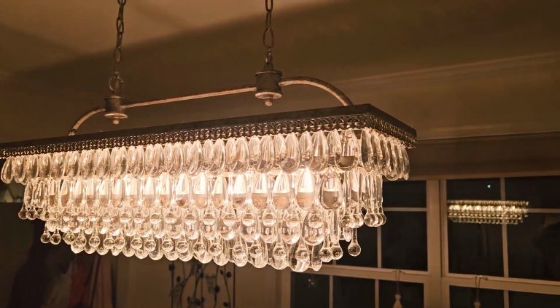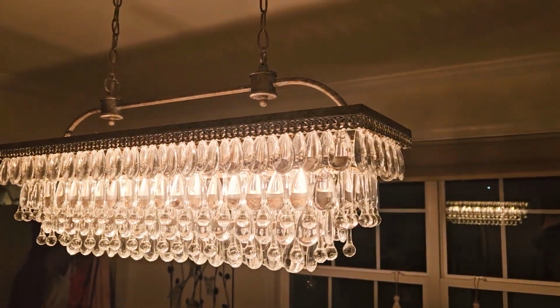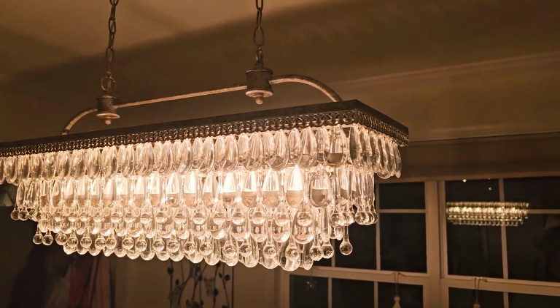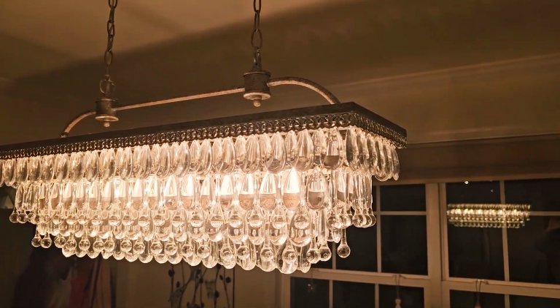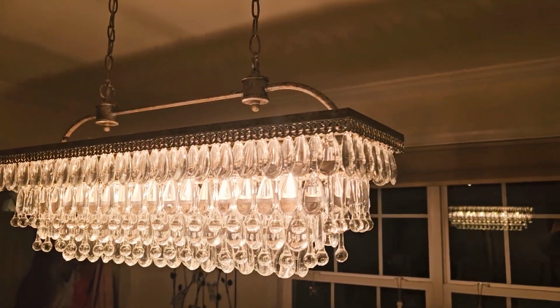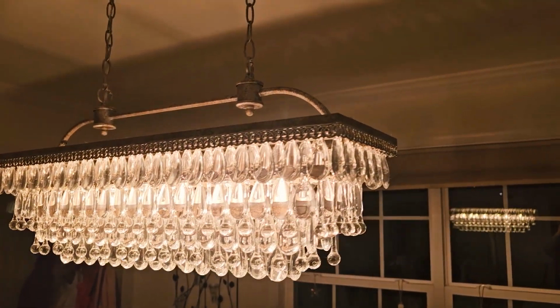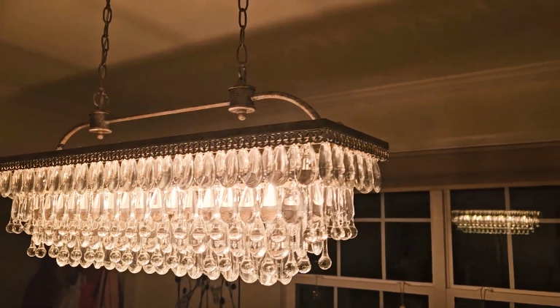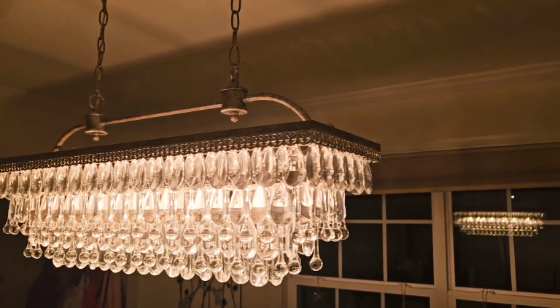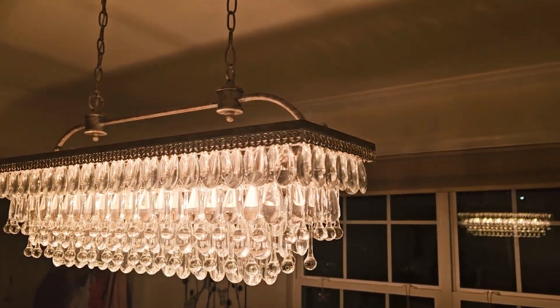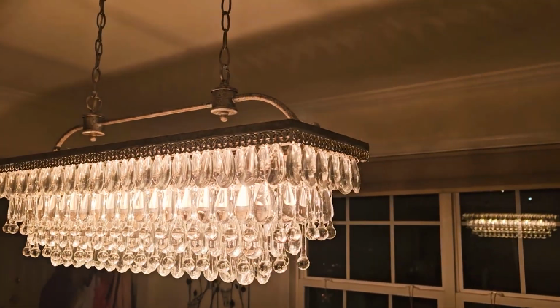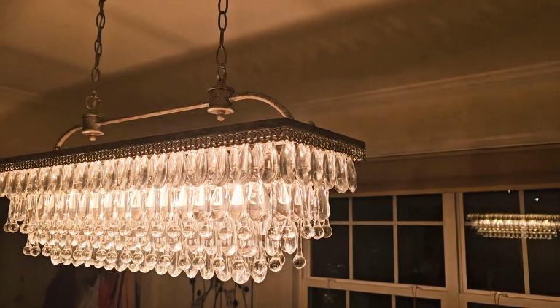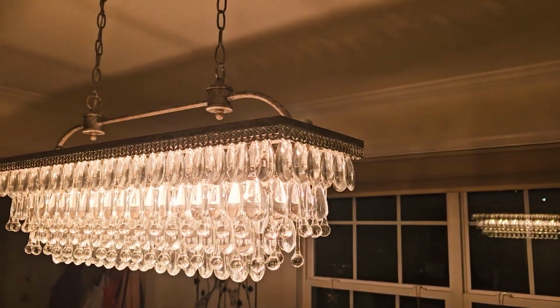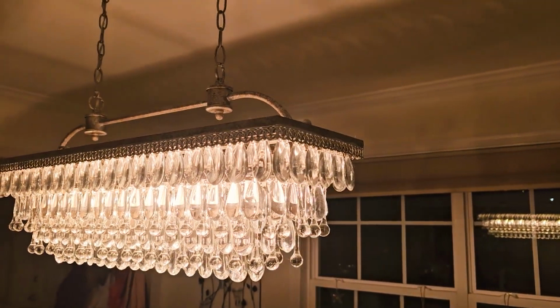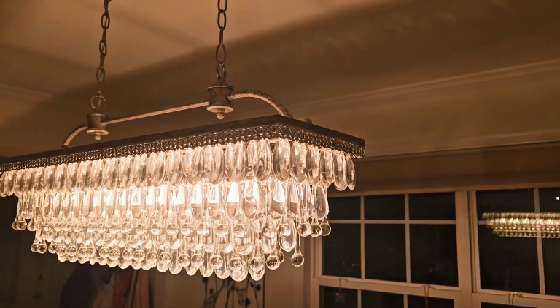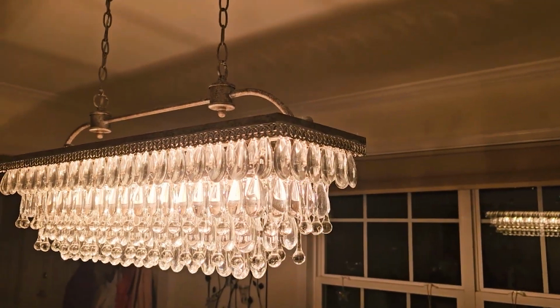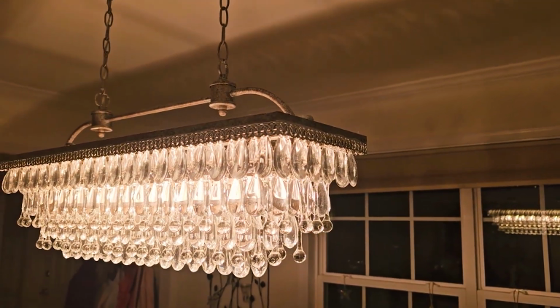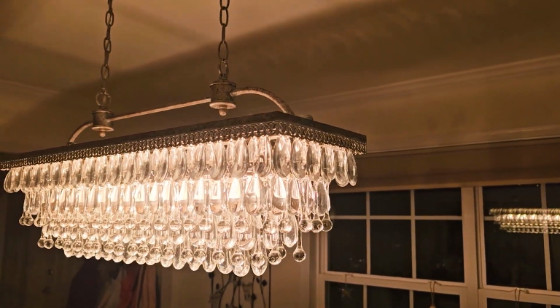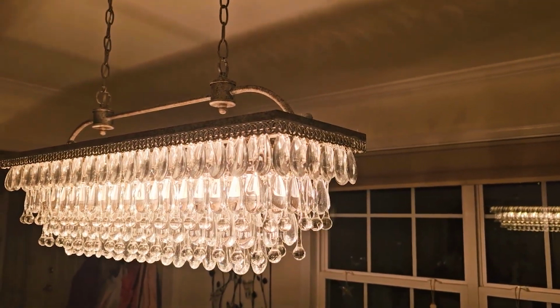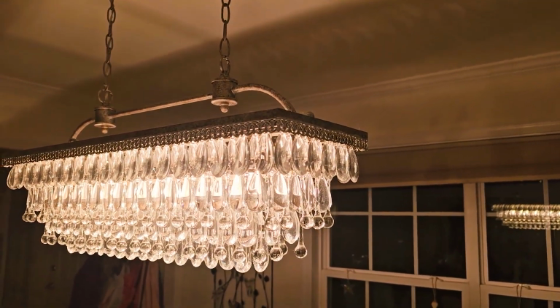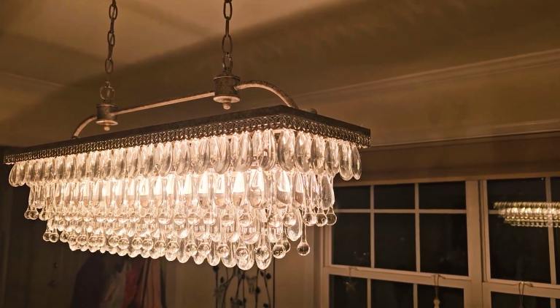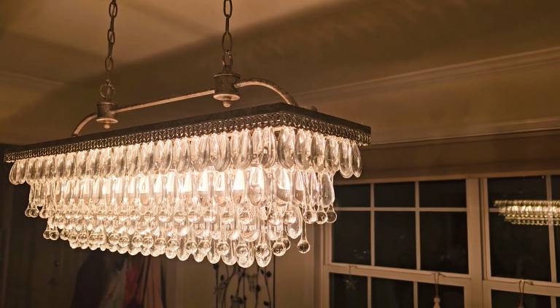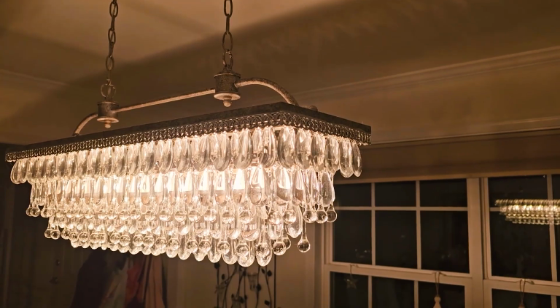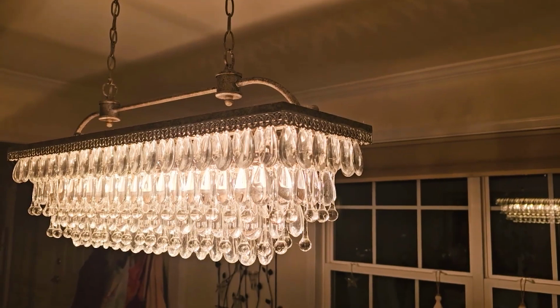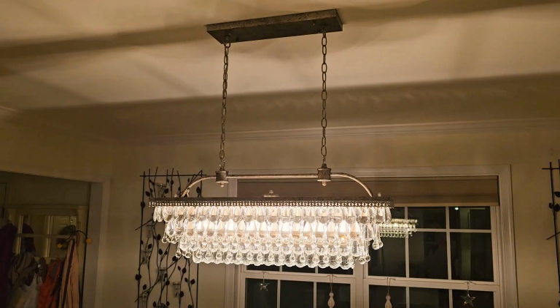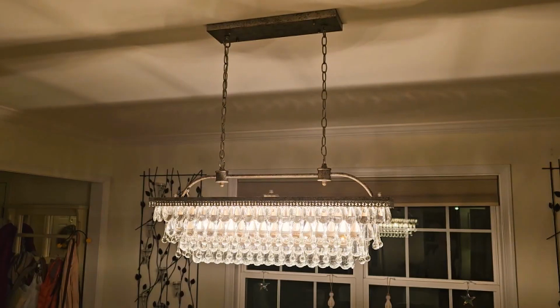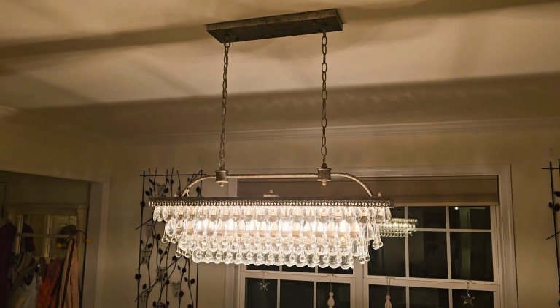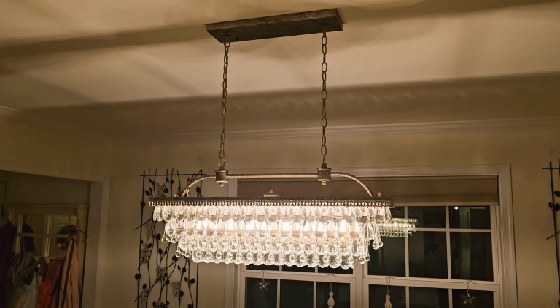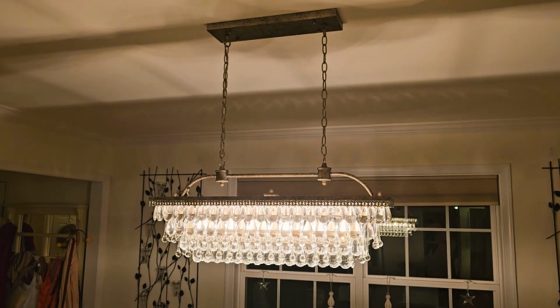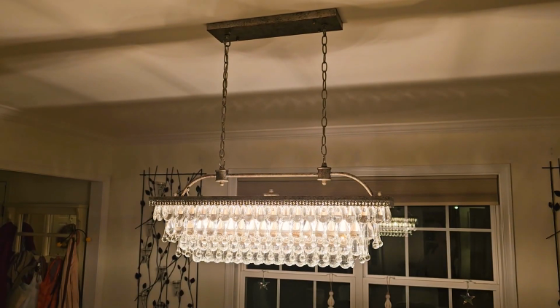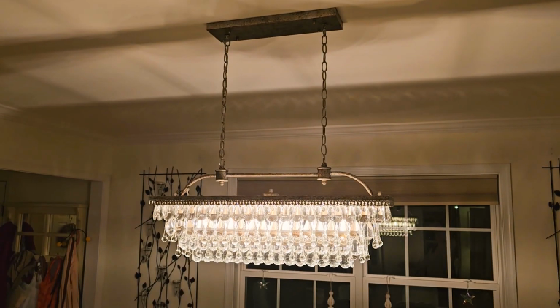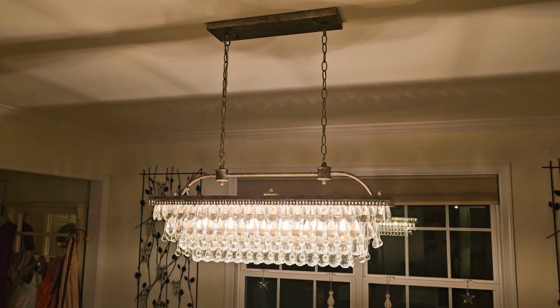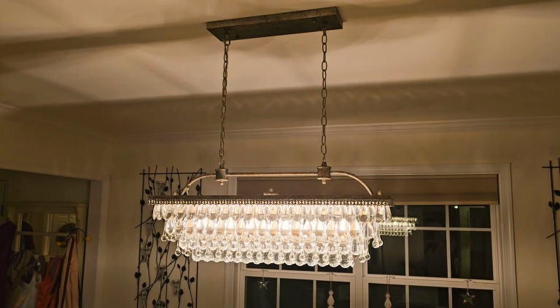The dimmer switch does not come included, so you need to make sure to purchase that separately if you're interested in doing that. I did do that.